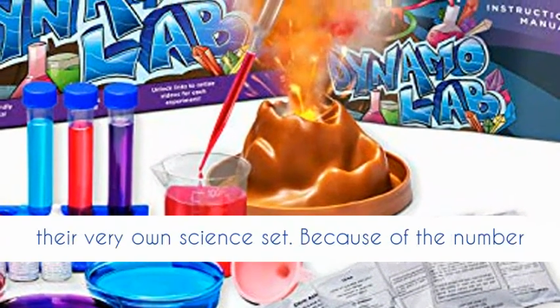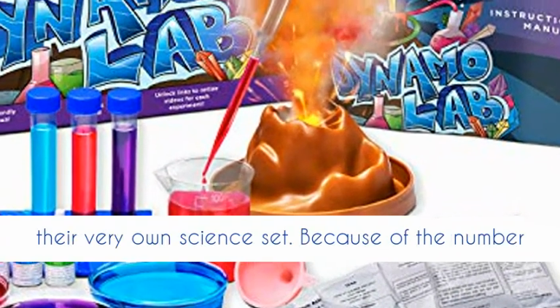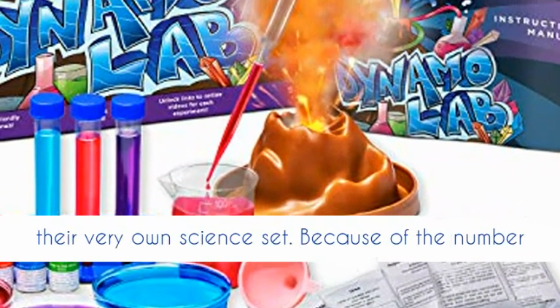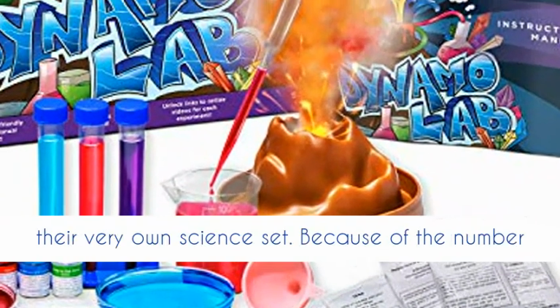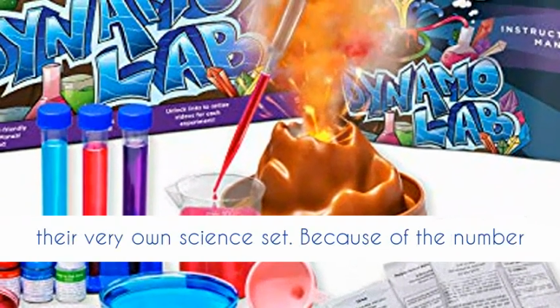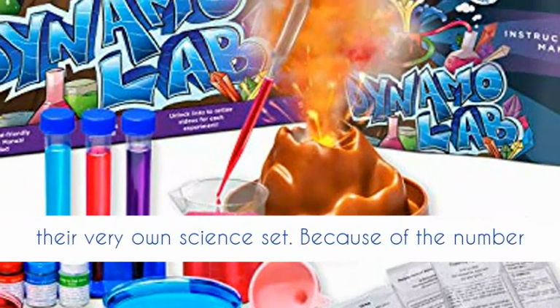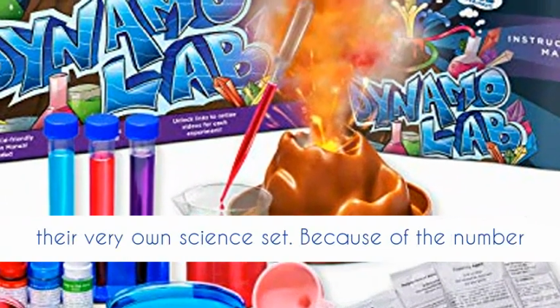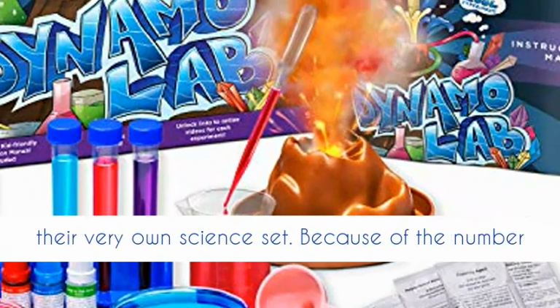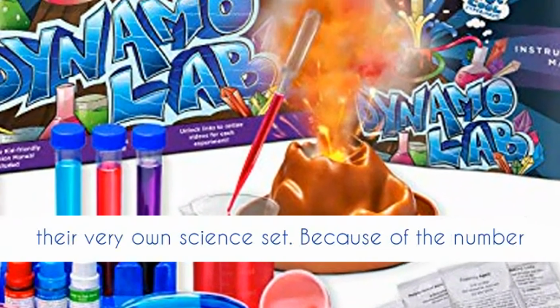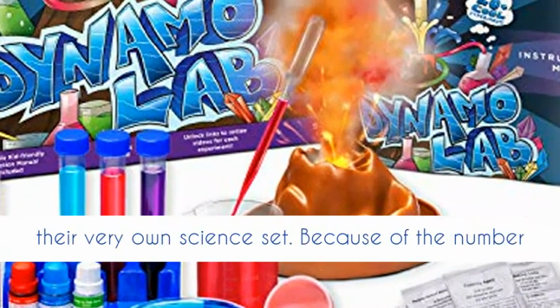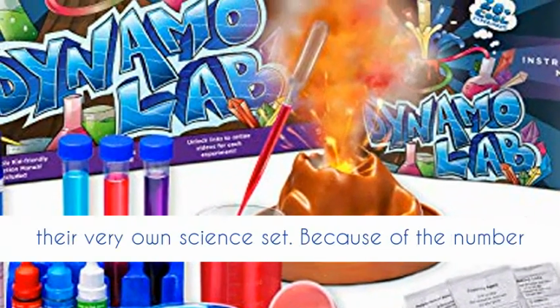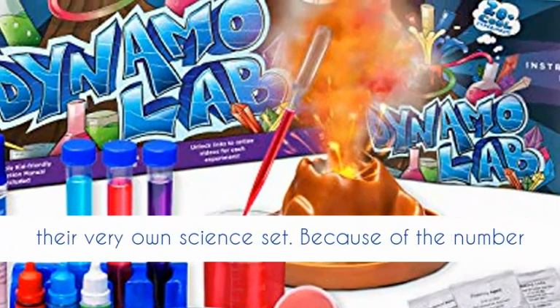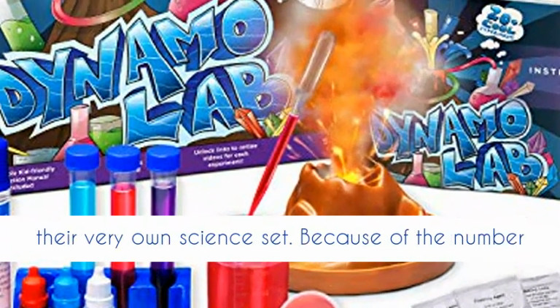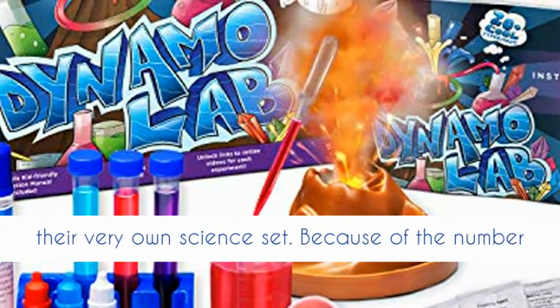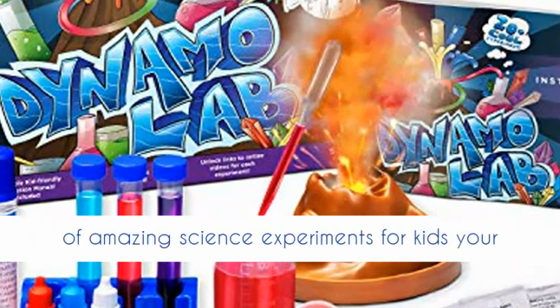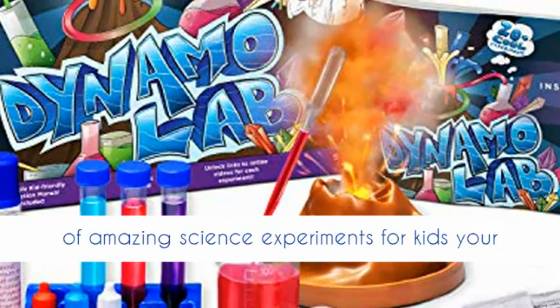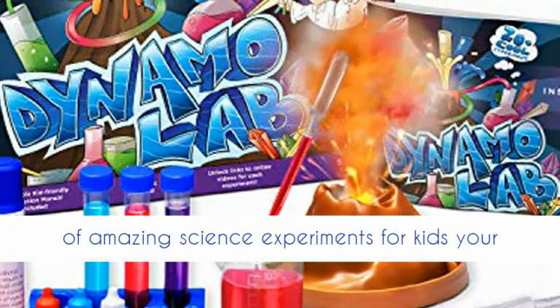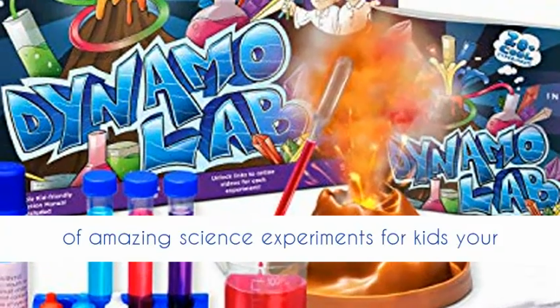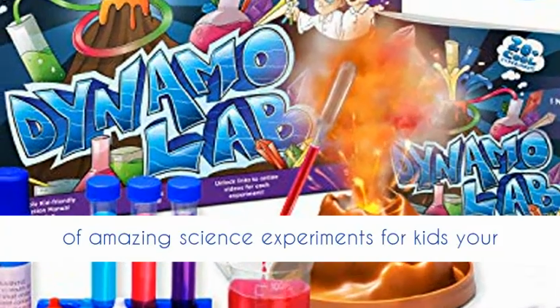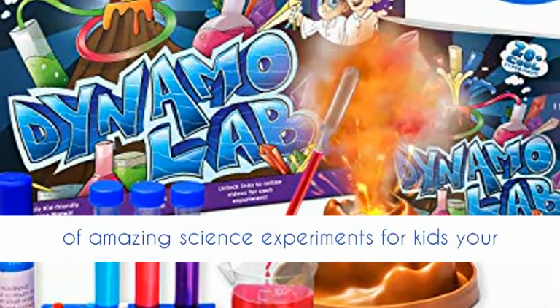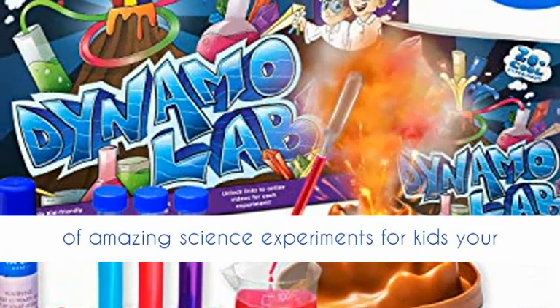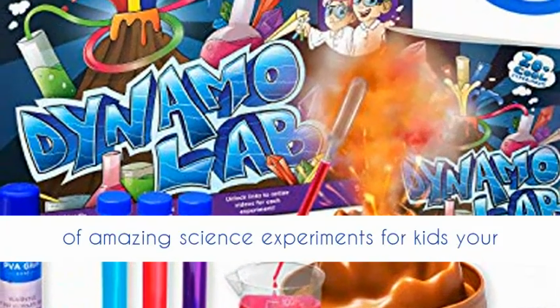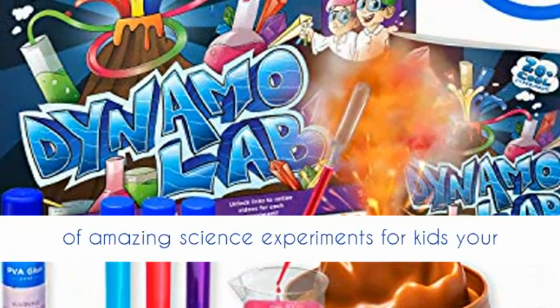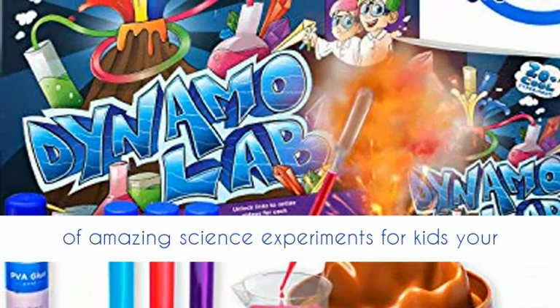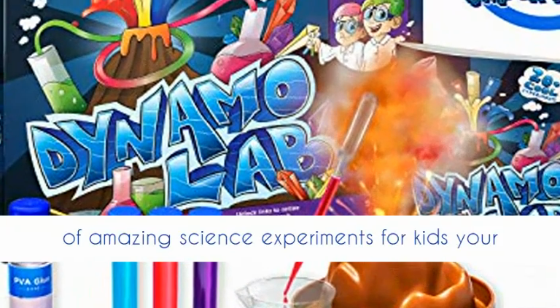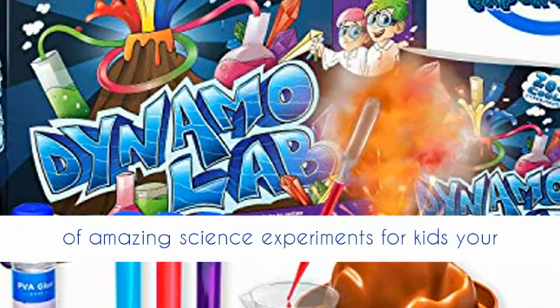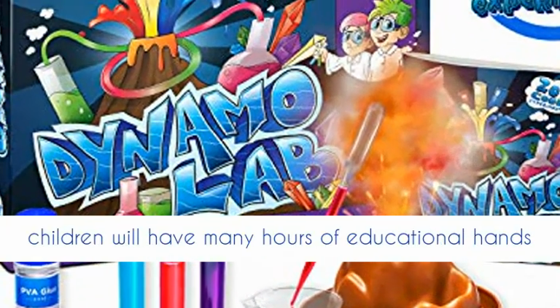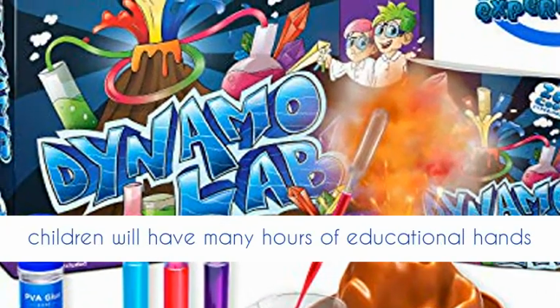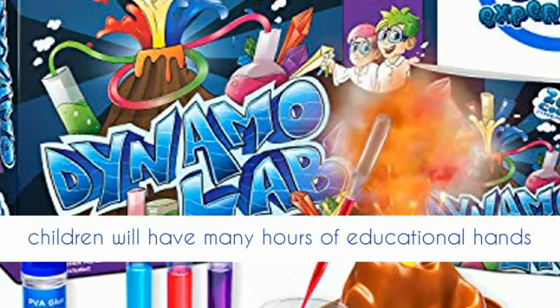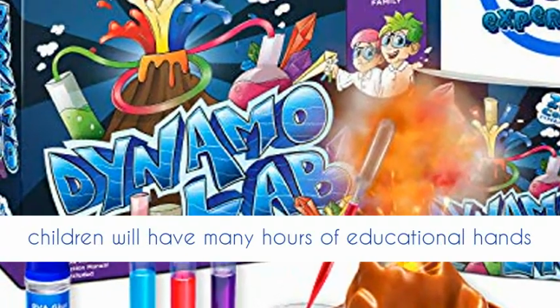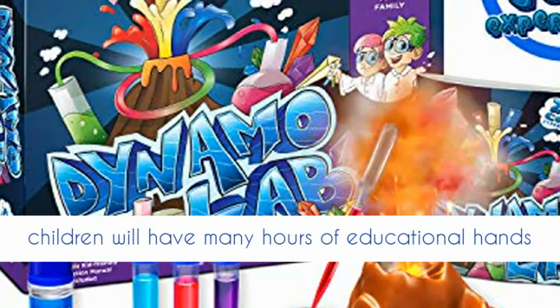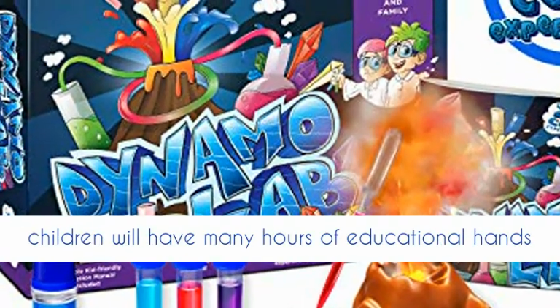All ingredients included are safe and child-friendly. Learning through play, the kit allows your young scientists to explore, learn, and have great fun with their very own science set.